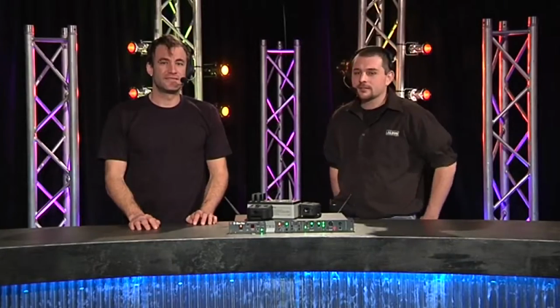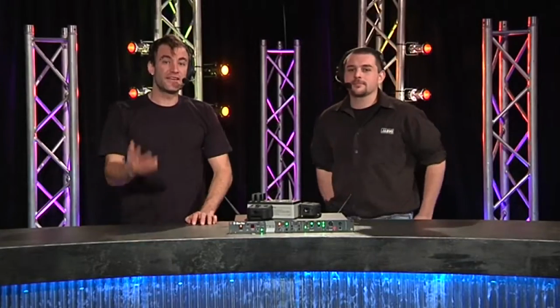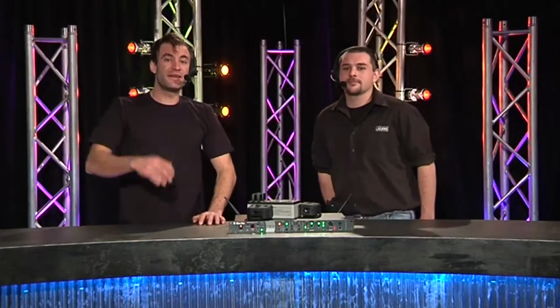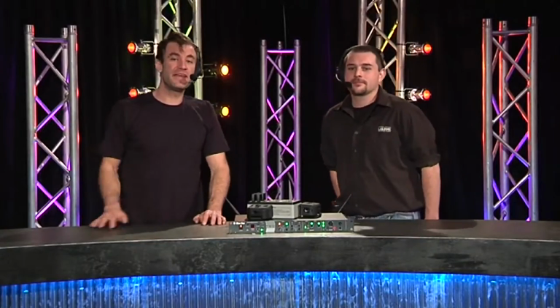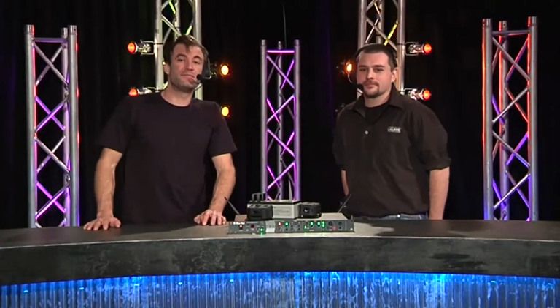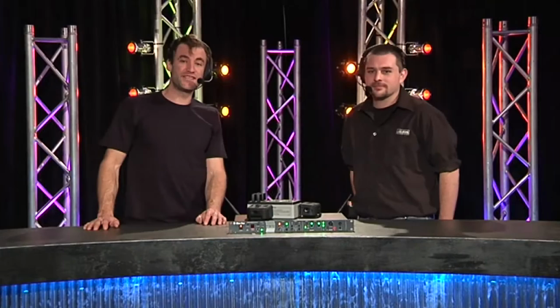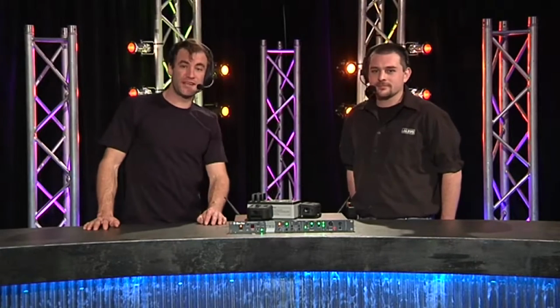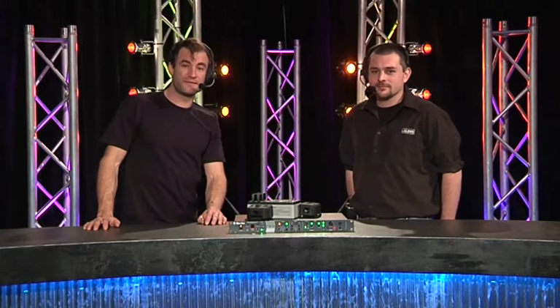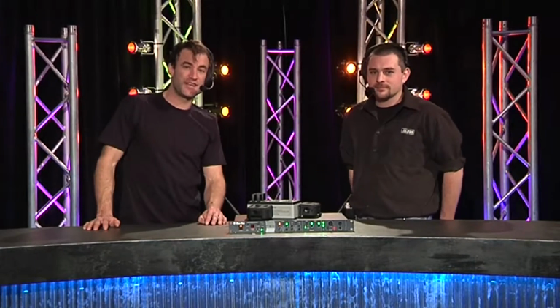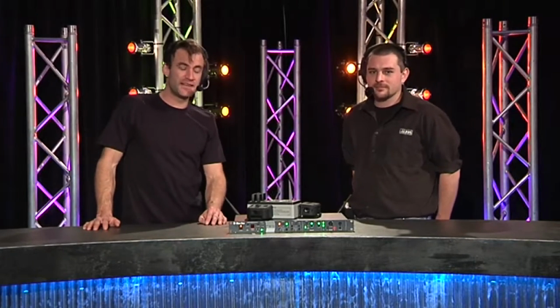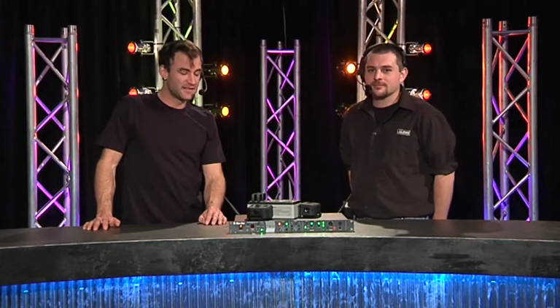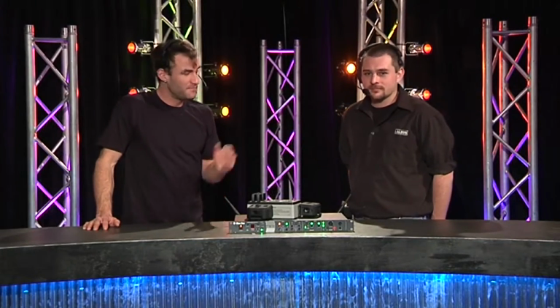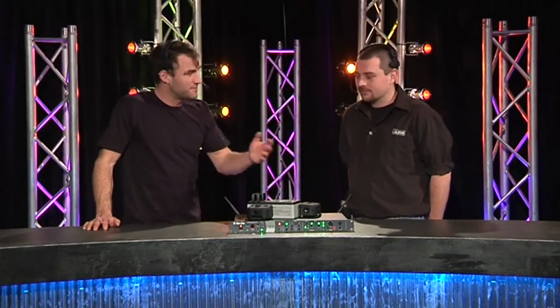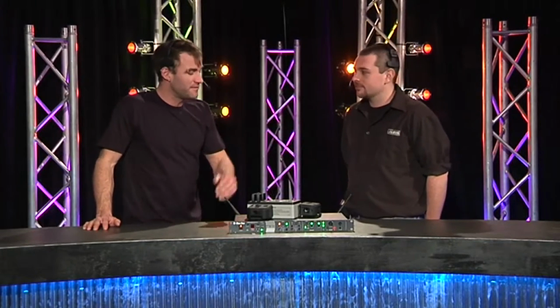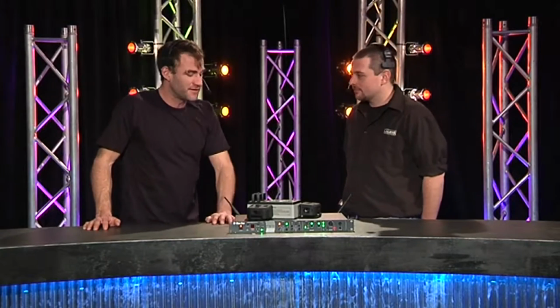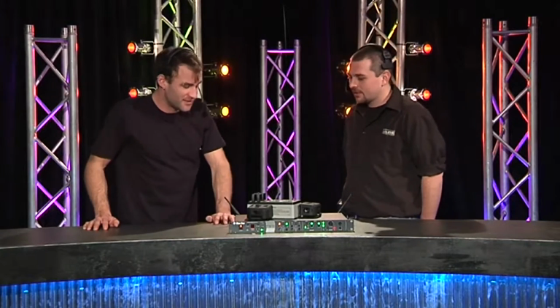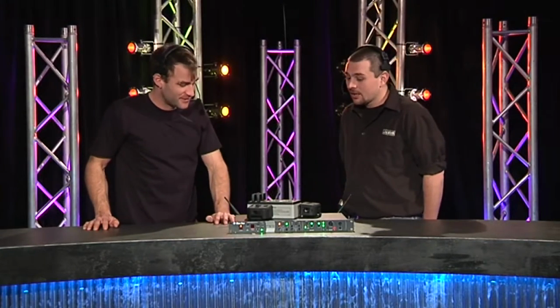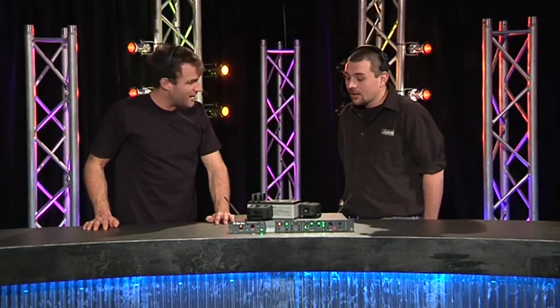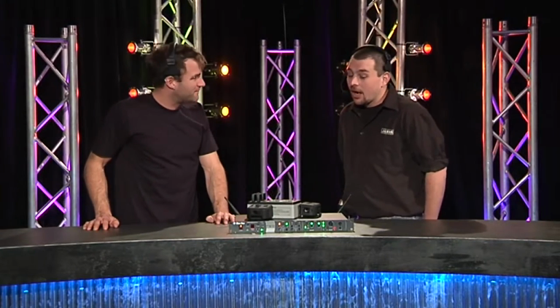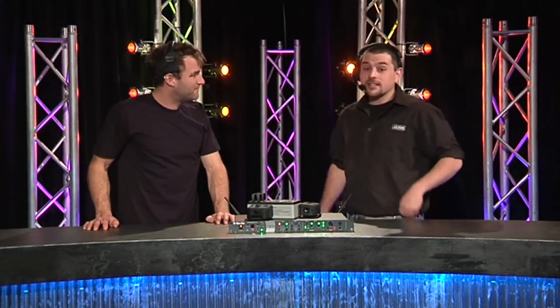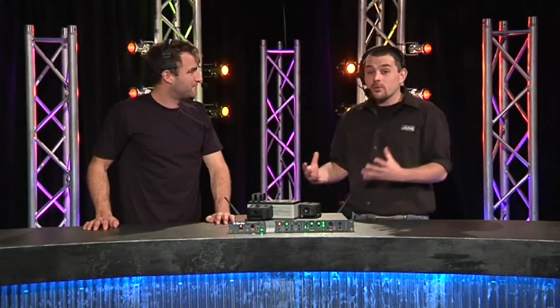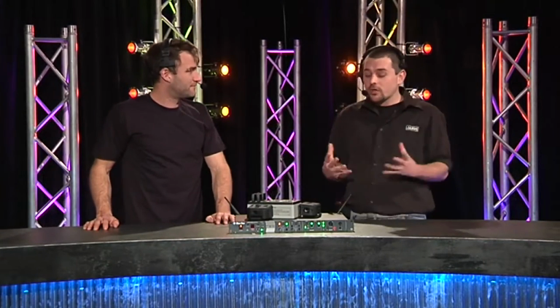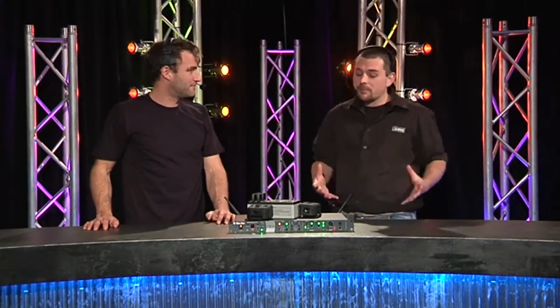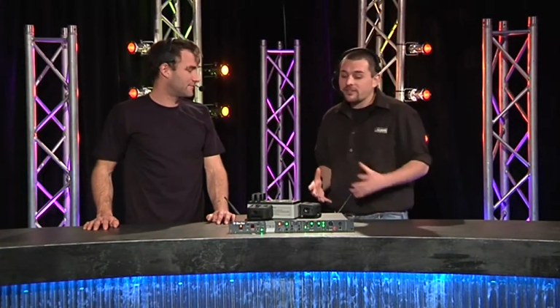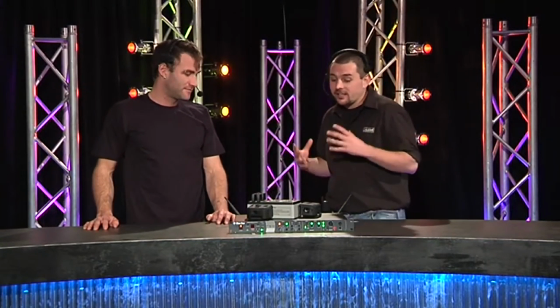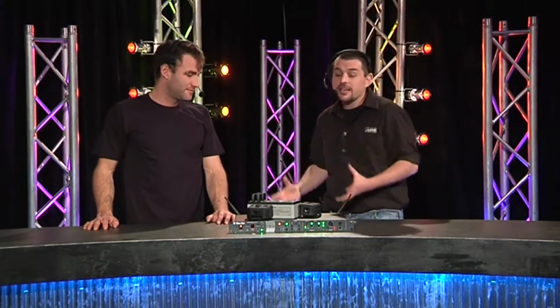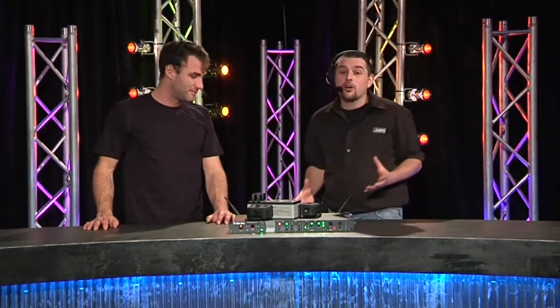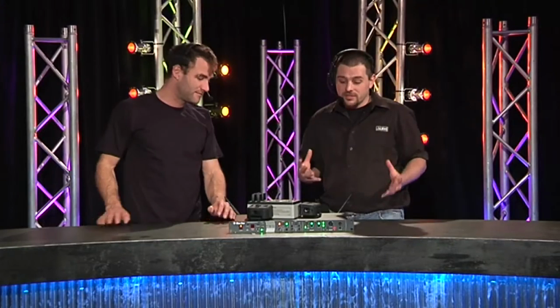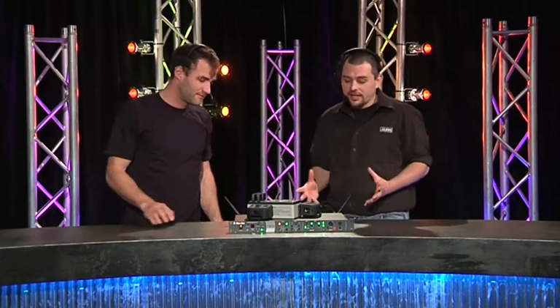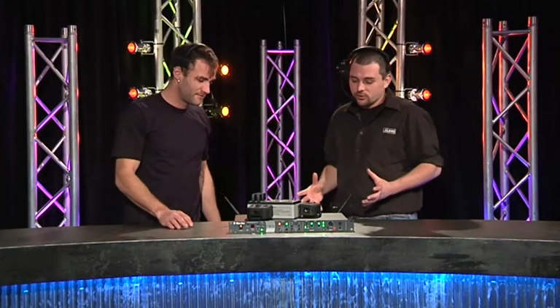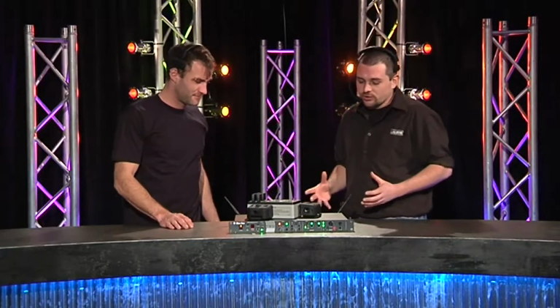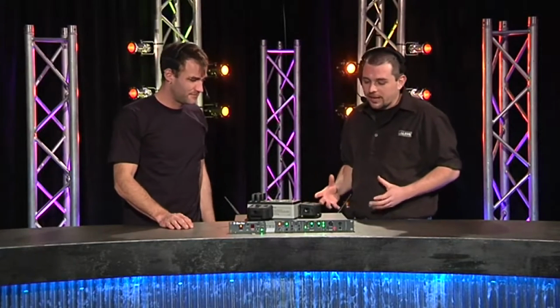I'm here with Mitch today from Jans. Mitch, what have you got to show us today? Today we're talking about the Clearcom DX210.